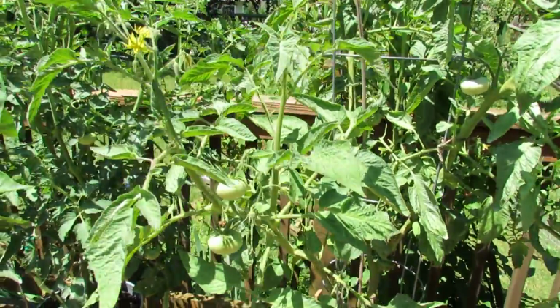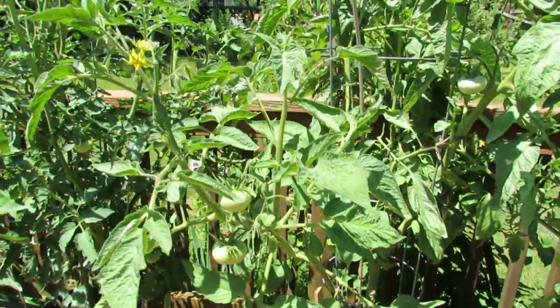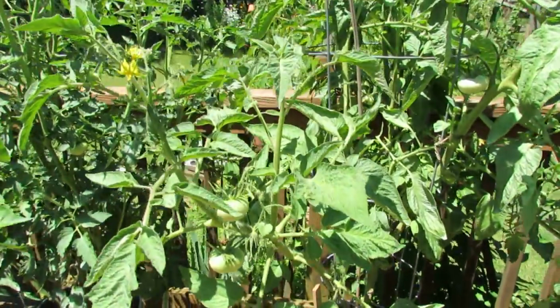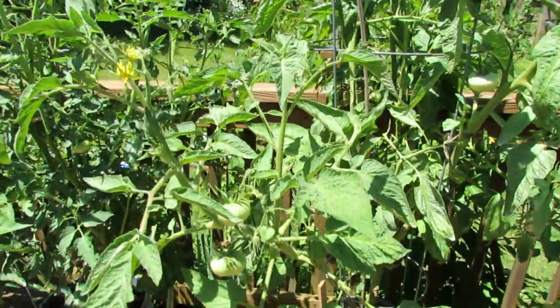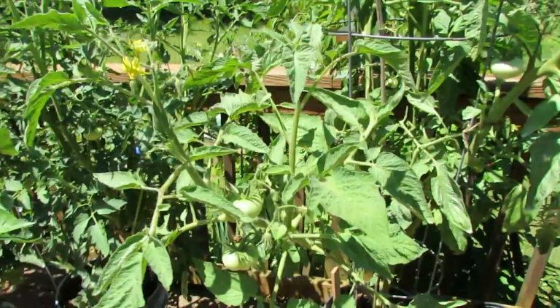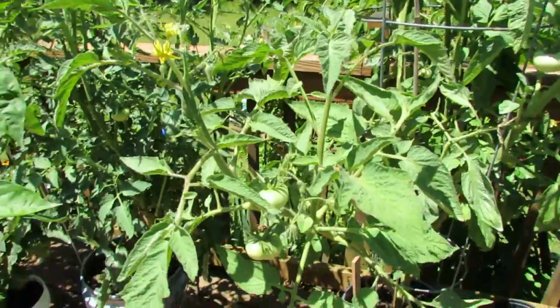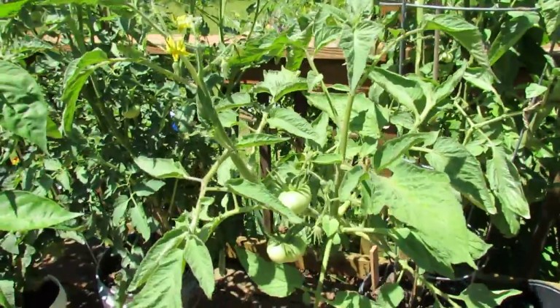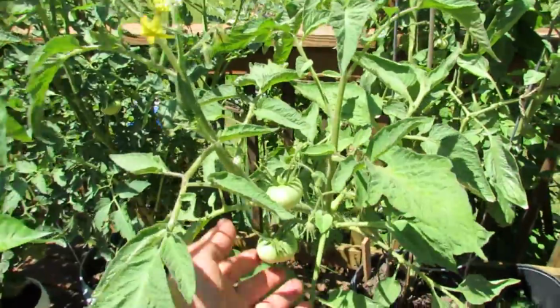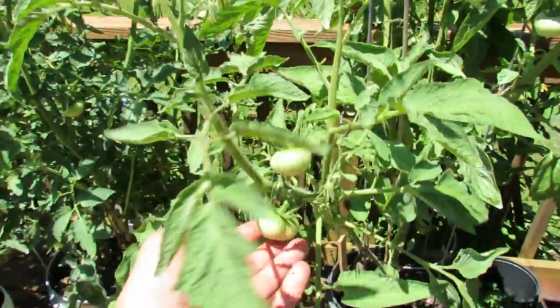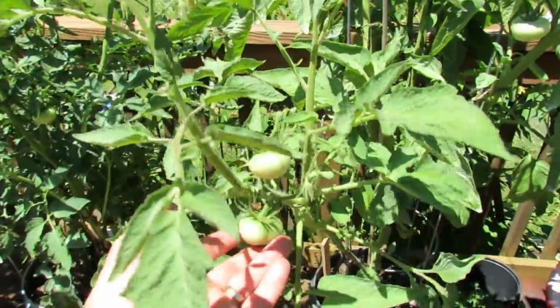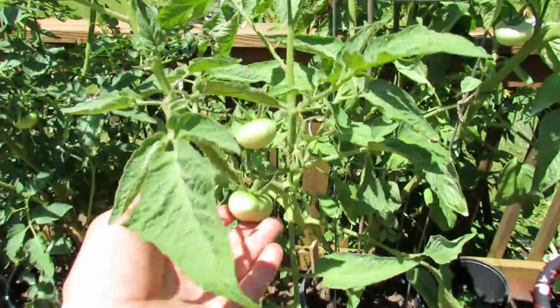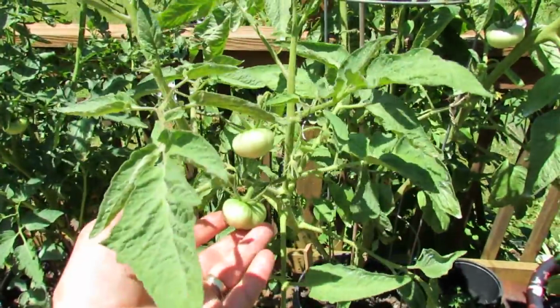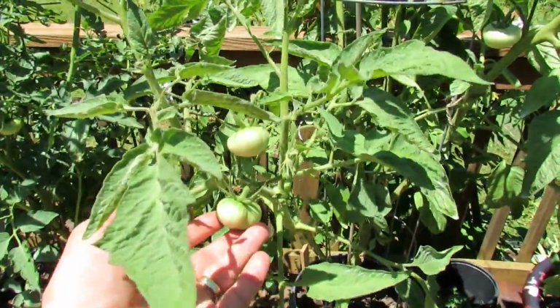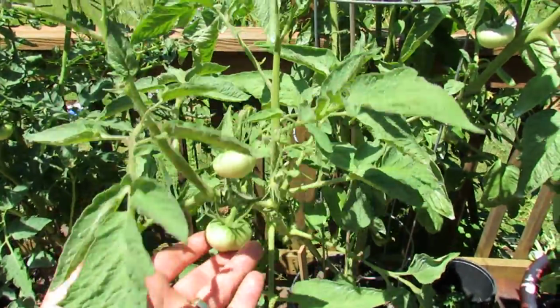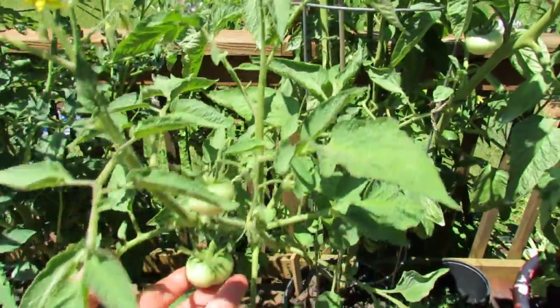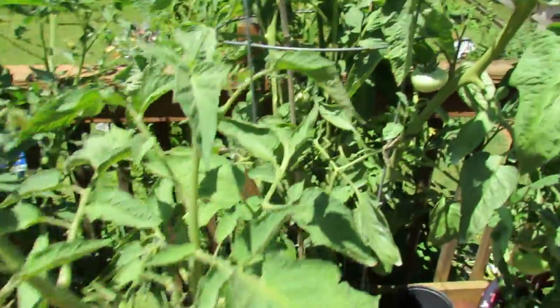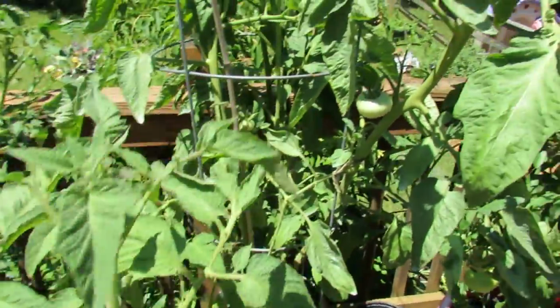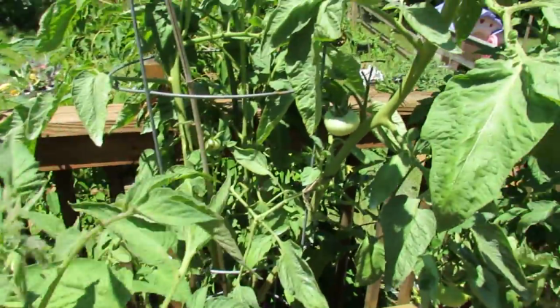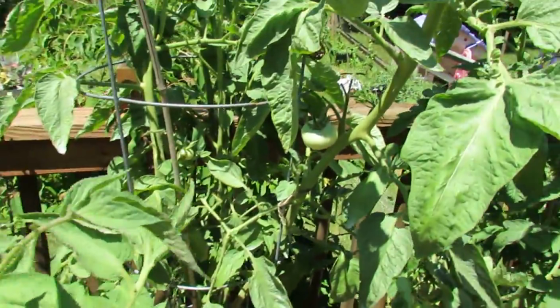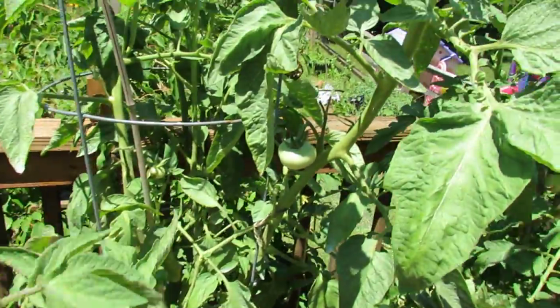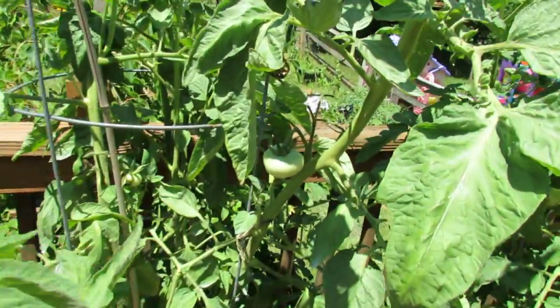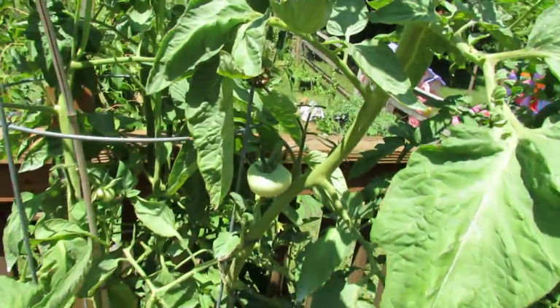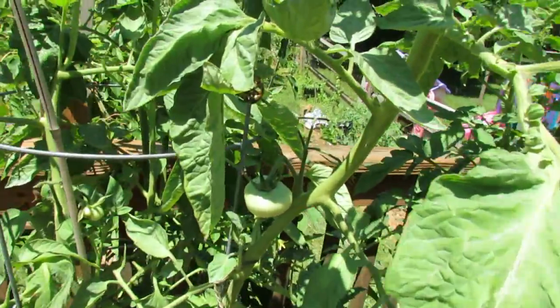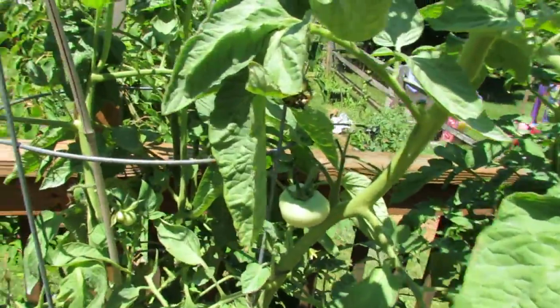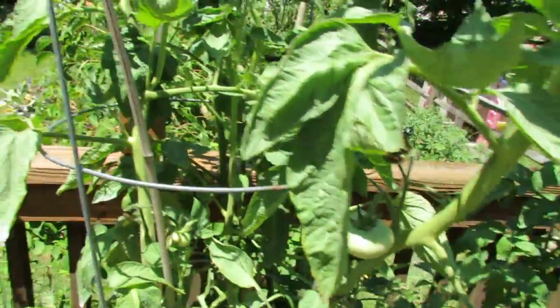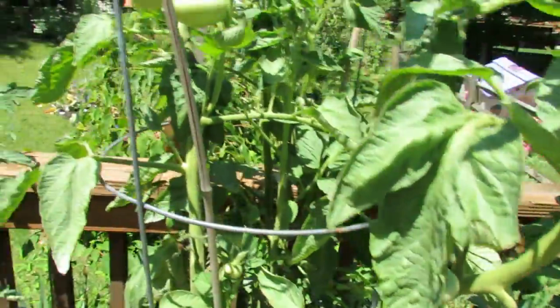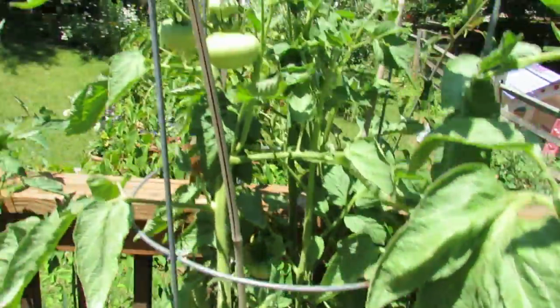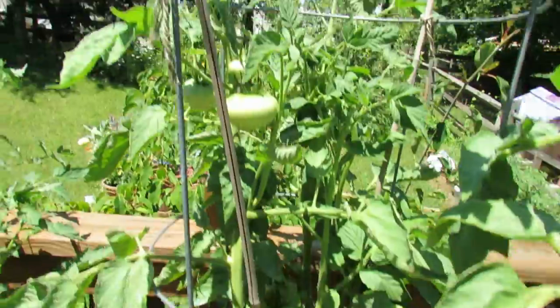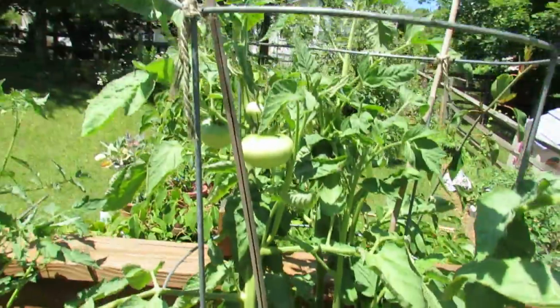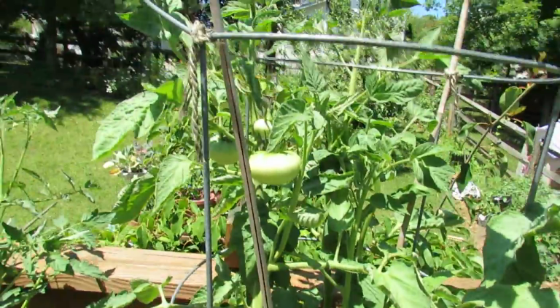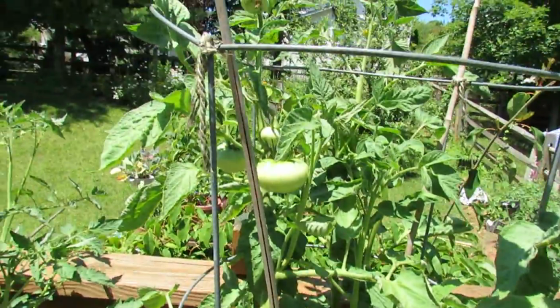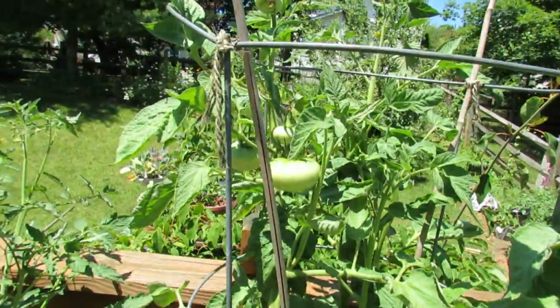This is my Brandywine, and you can see it's doing really well — lots of tomatoes in there — and it's really ready for a side dressing.